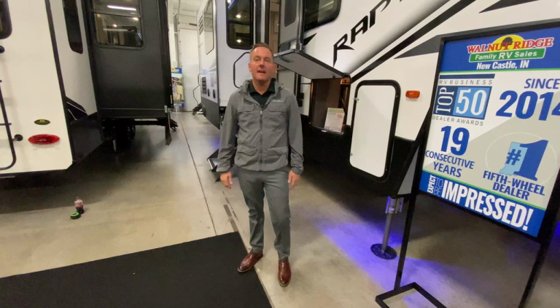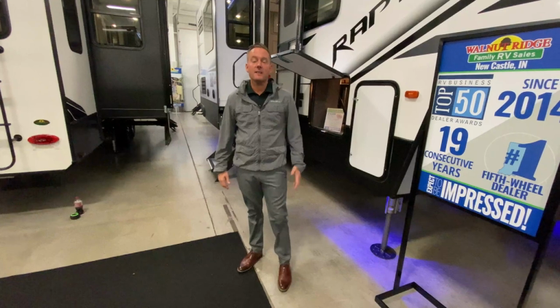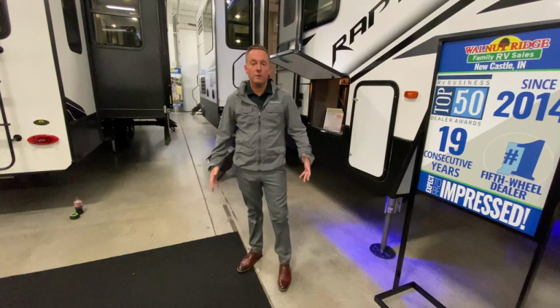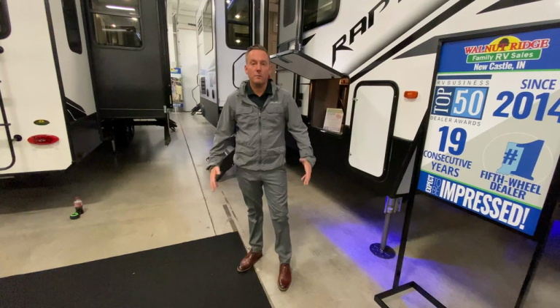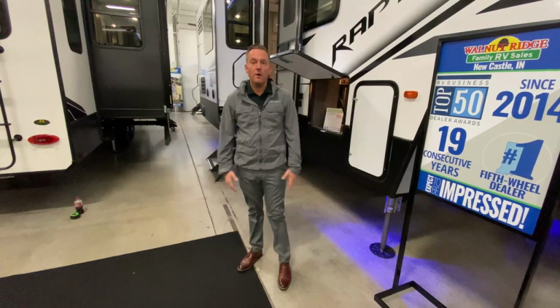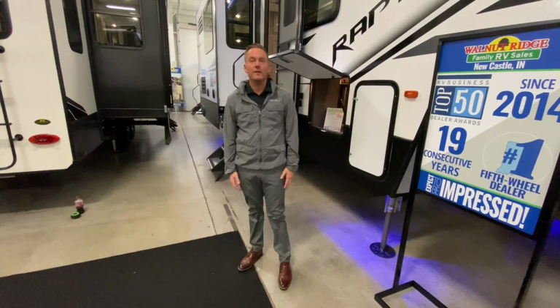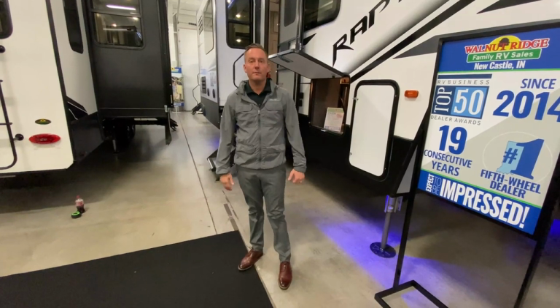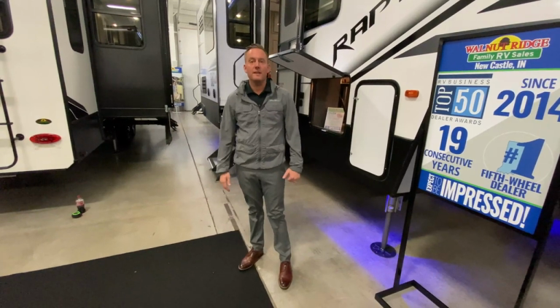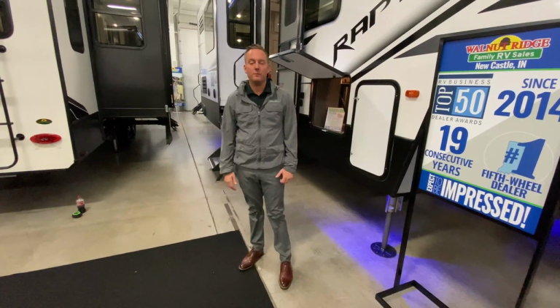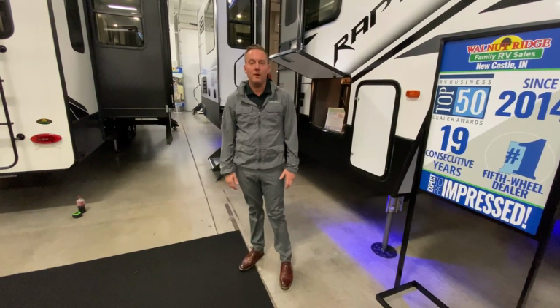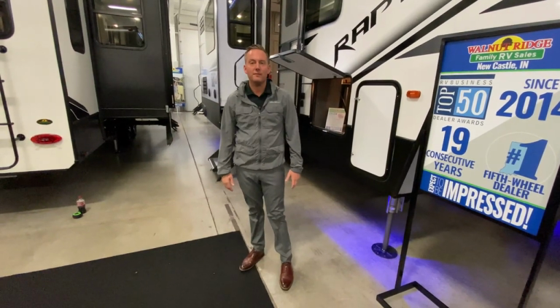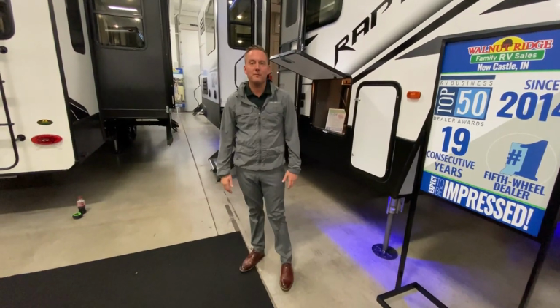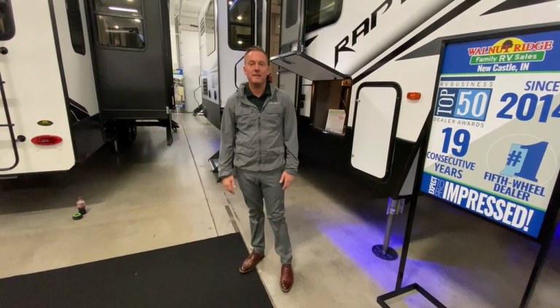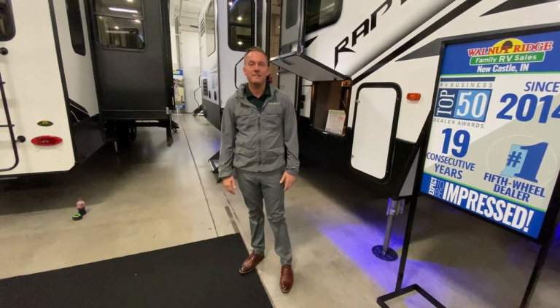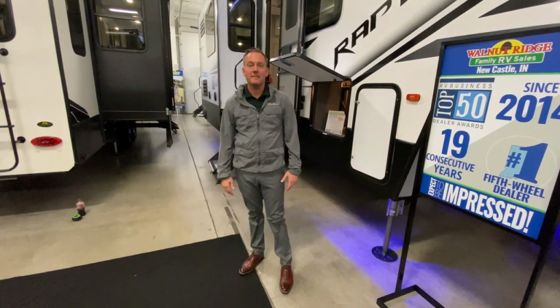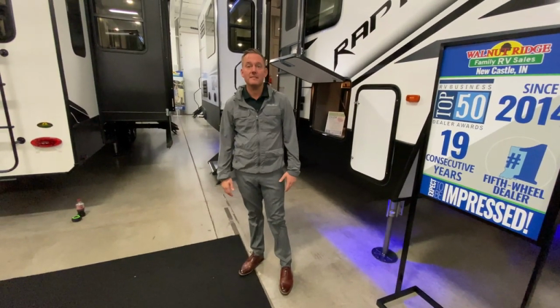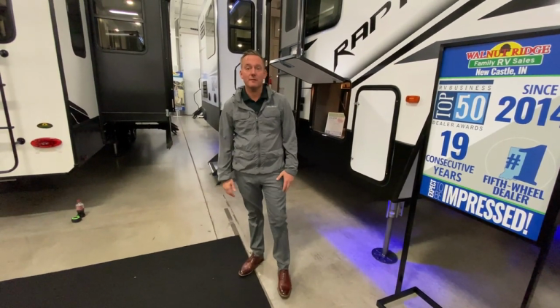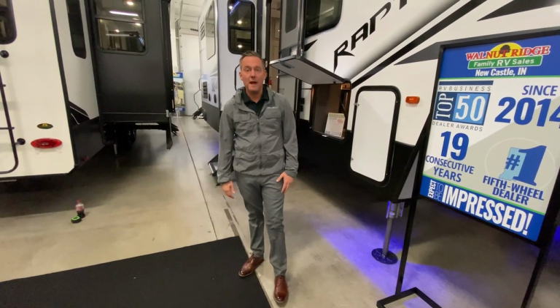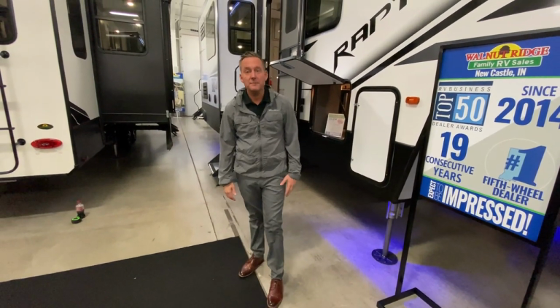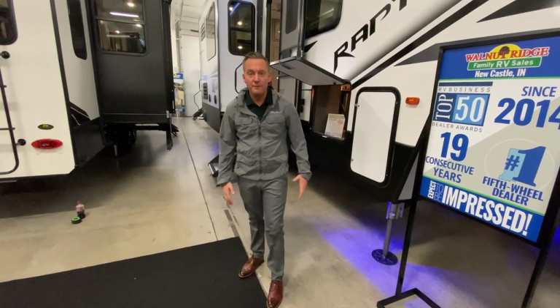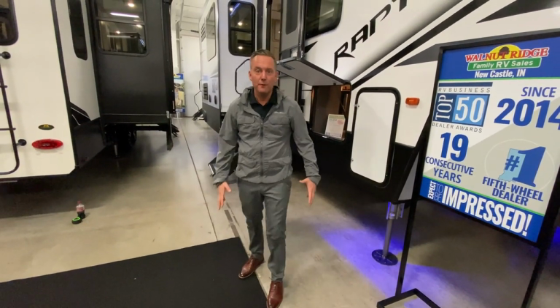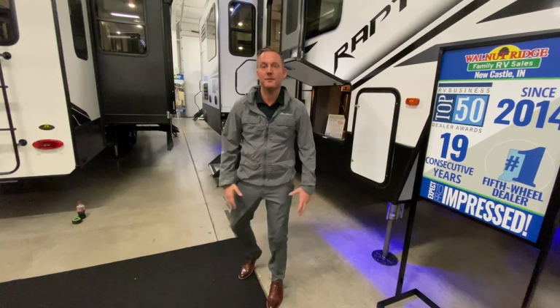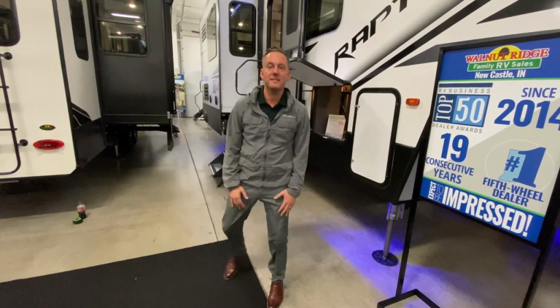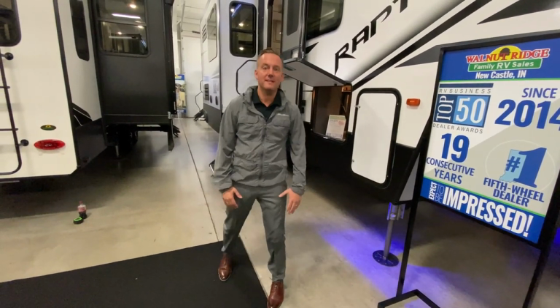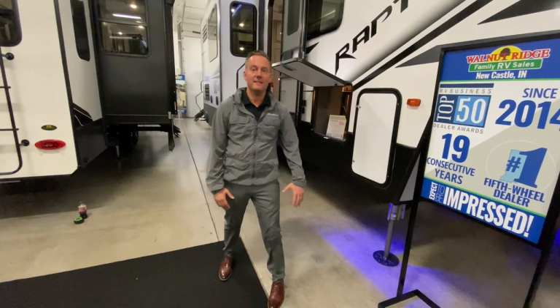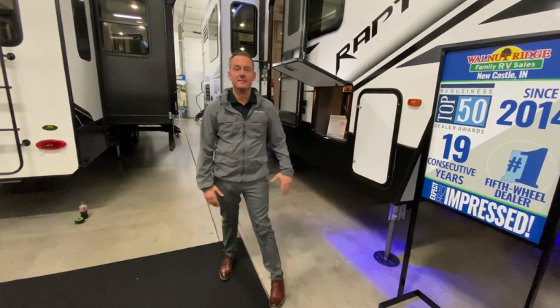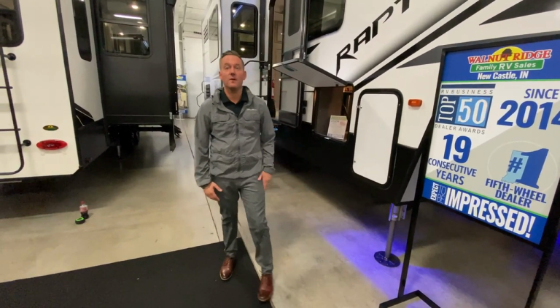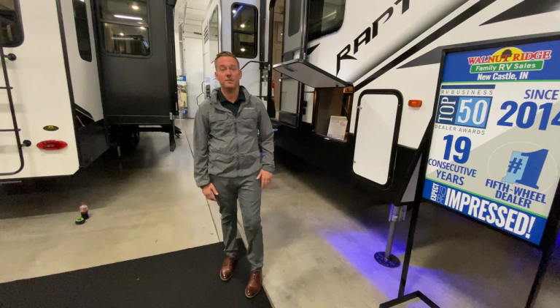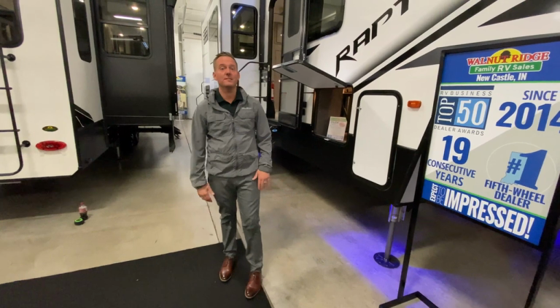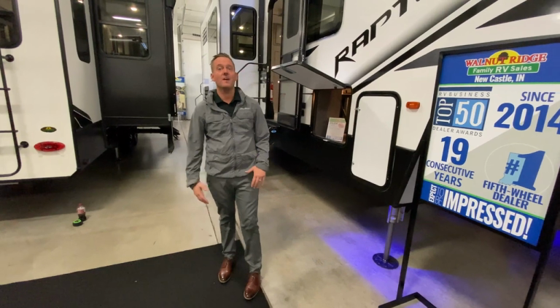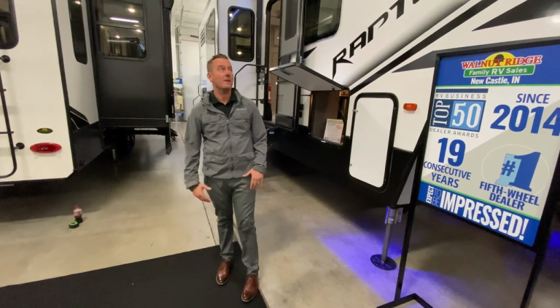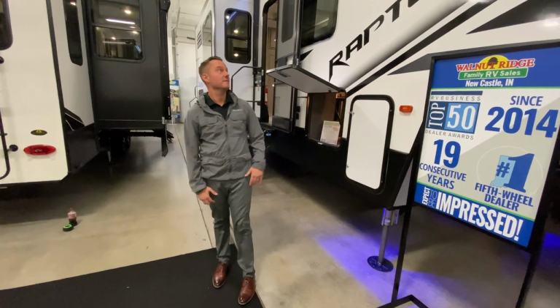Hey guys, welcome to Walnut Ridge Walkthrough Wednesday. This is a Raptor 413. This coach is awesome.